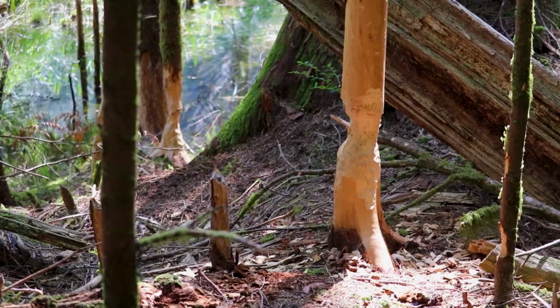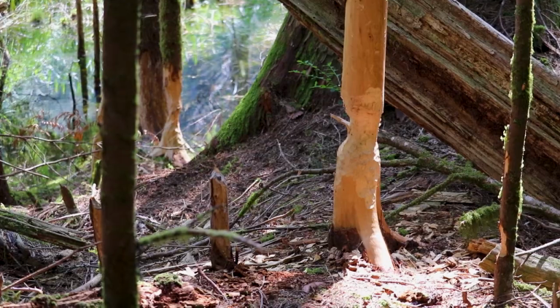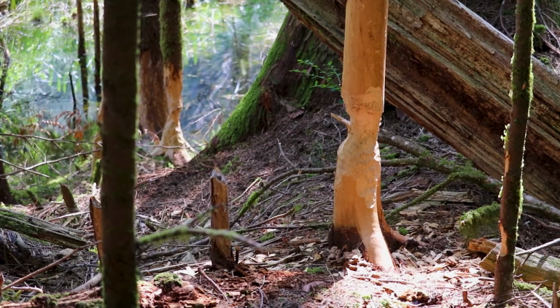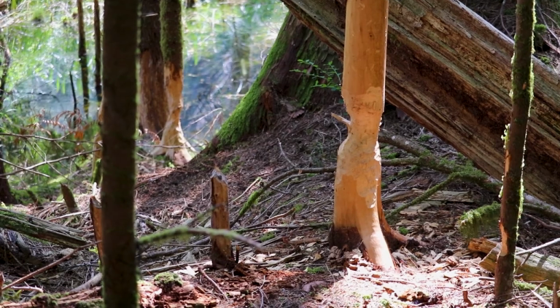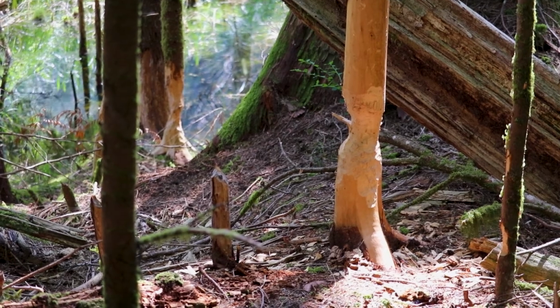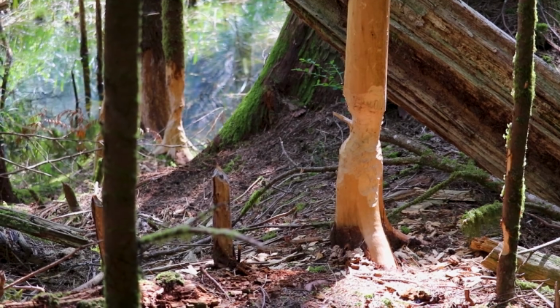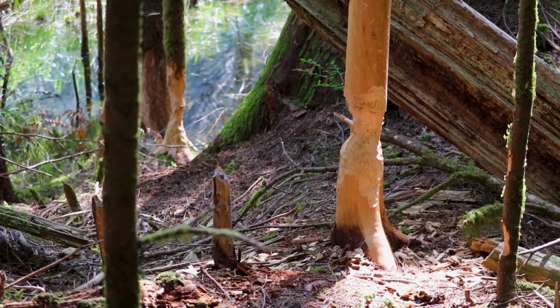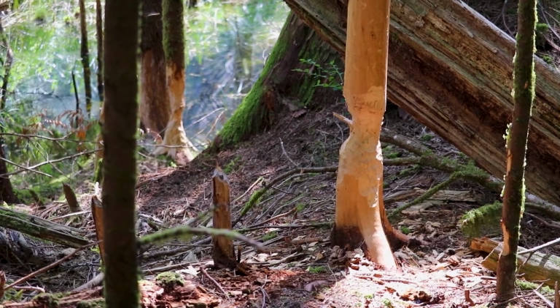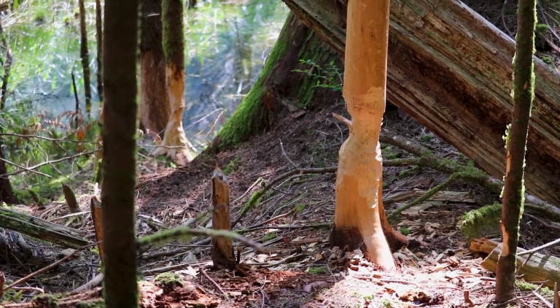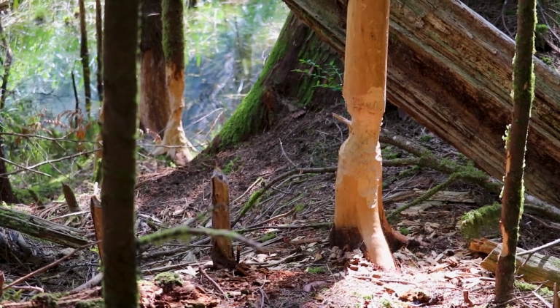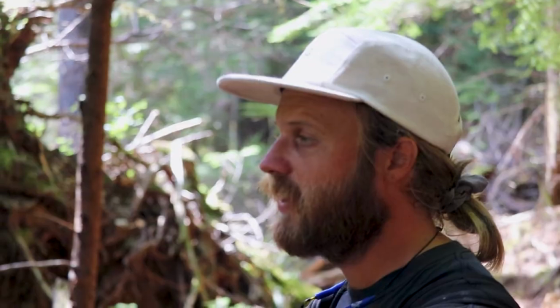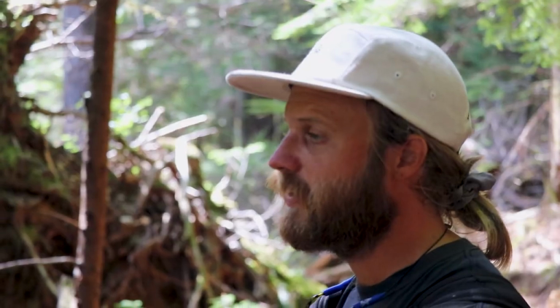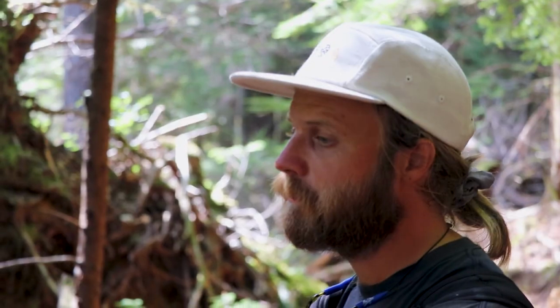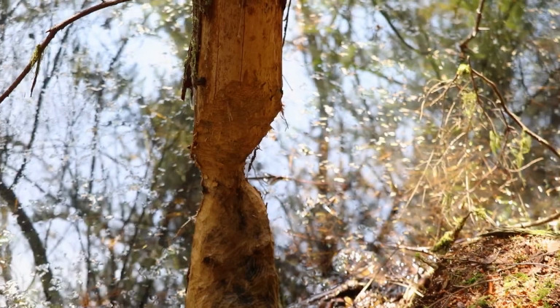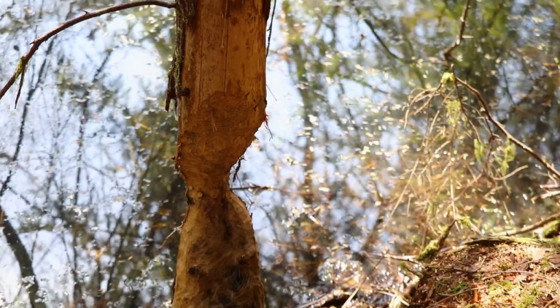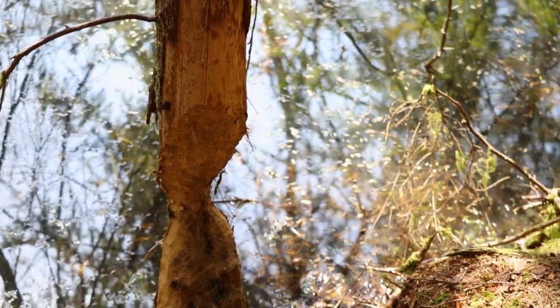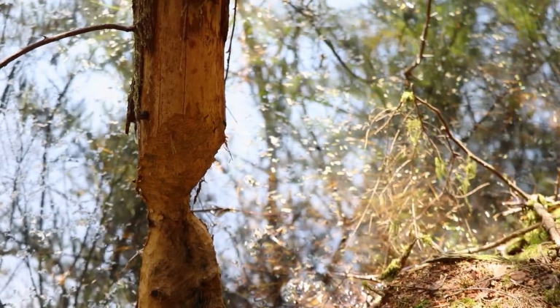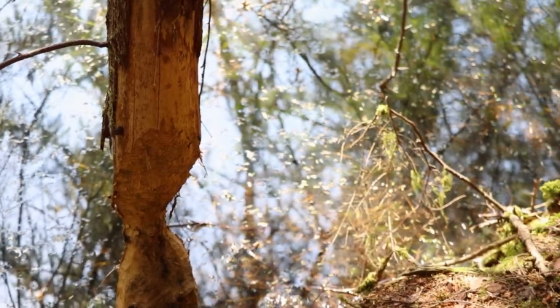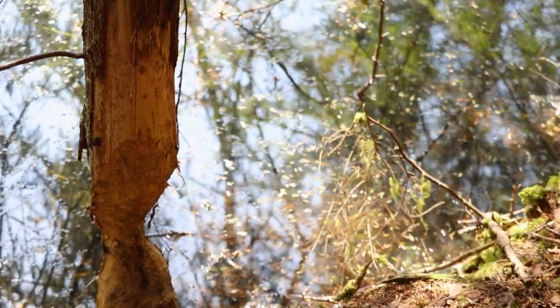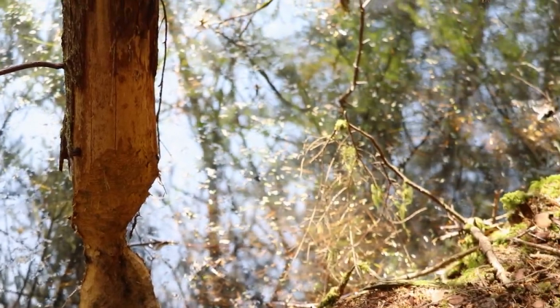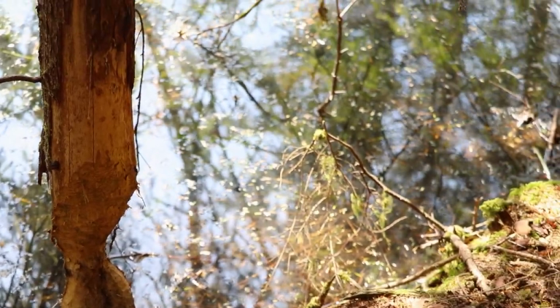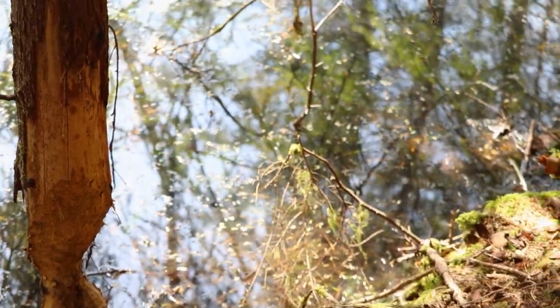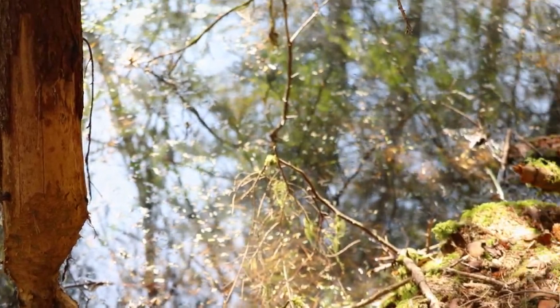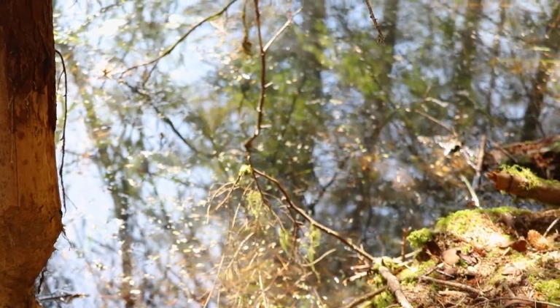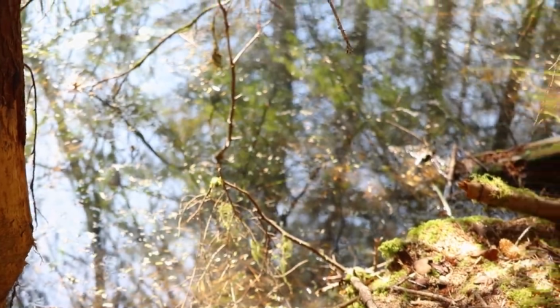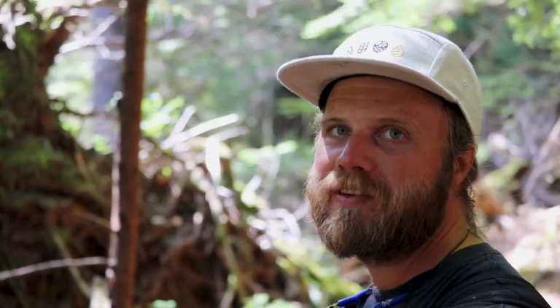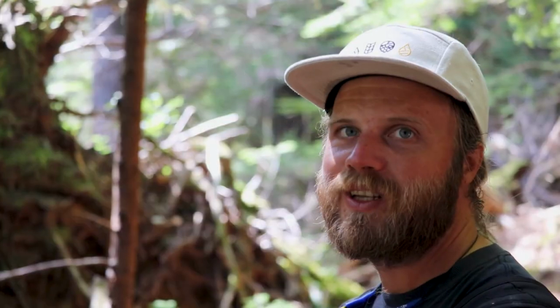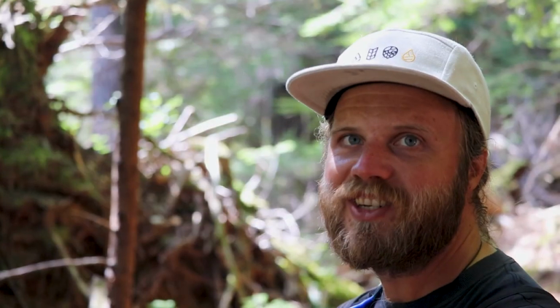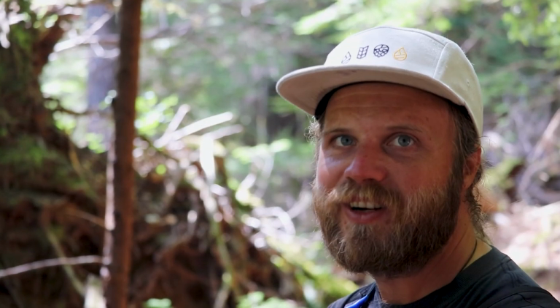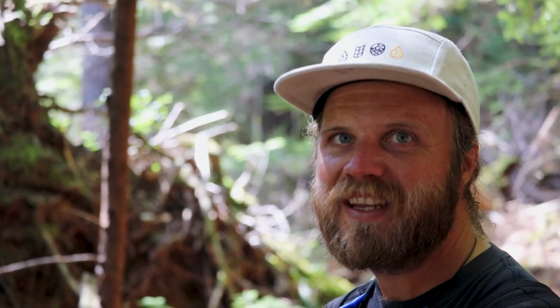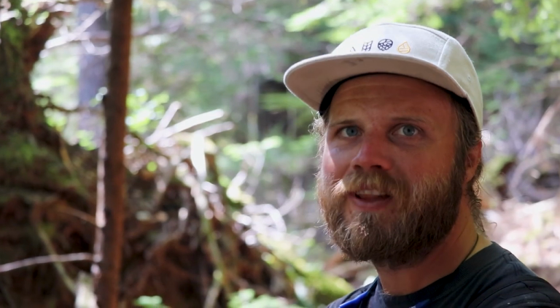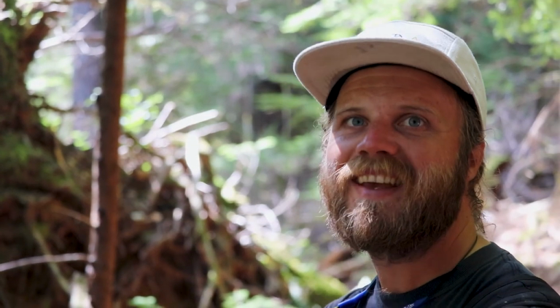There's a beaver with very sharp teeth around. It's been slowly clearing this side to put a little beaver lodge on Eagle Lake.